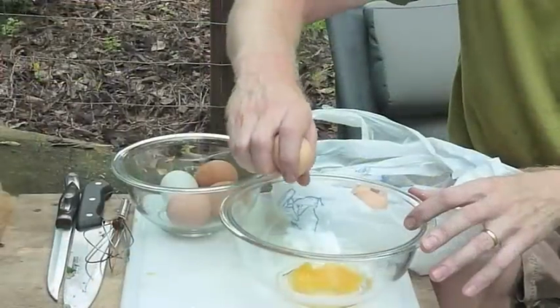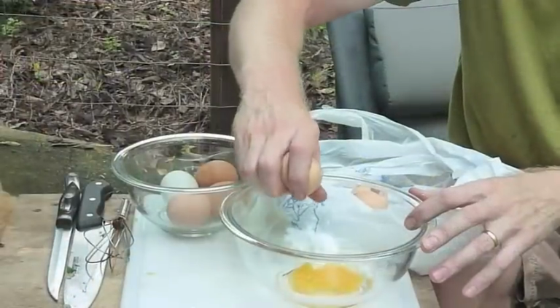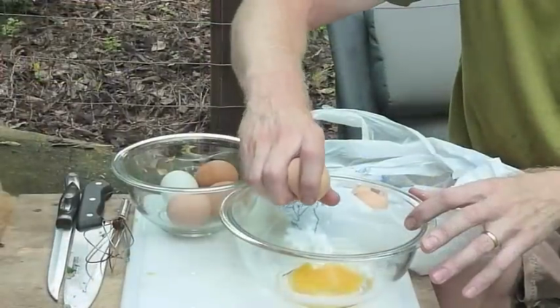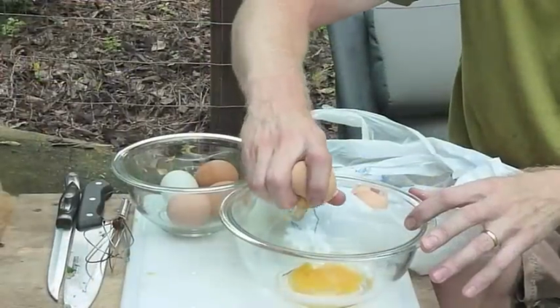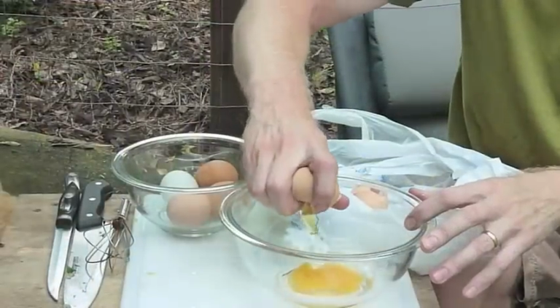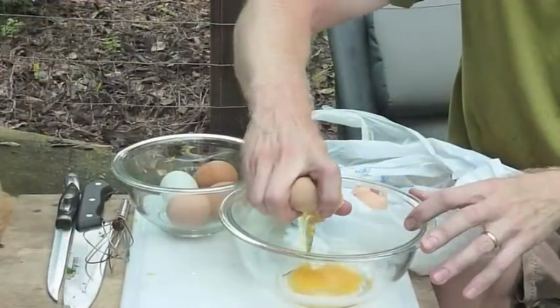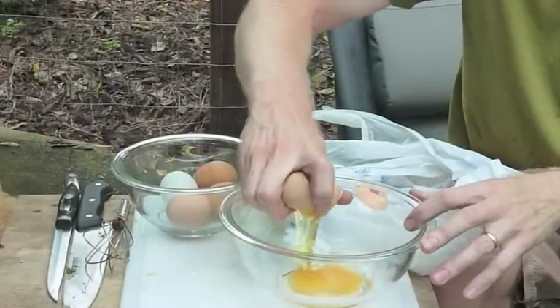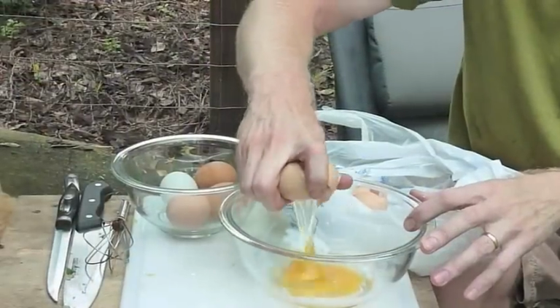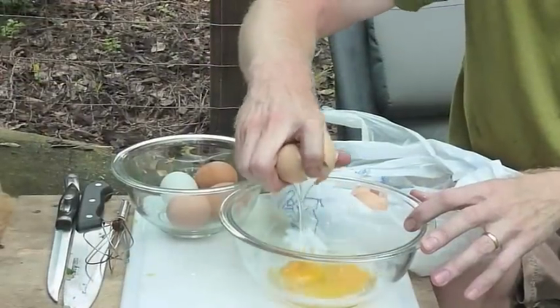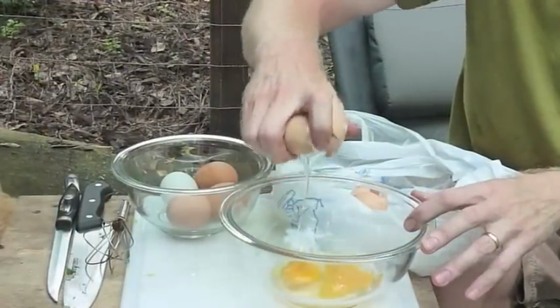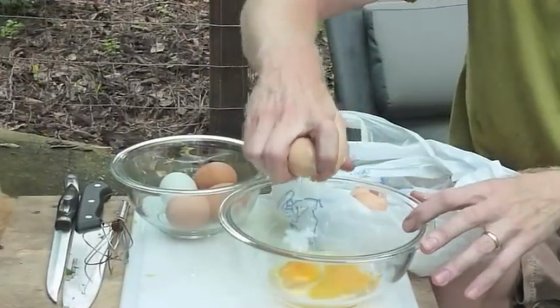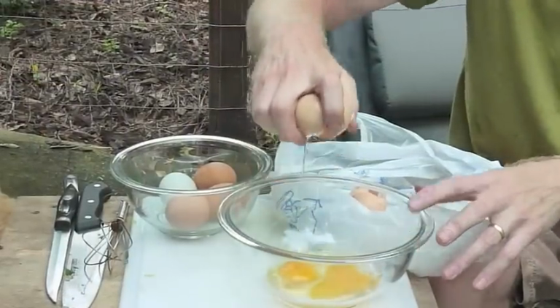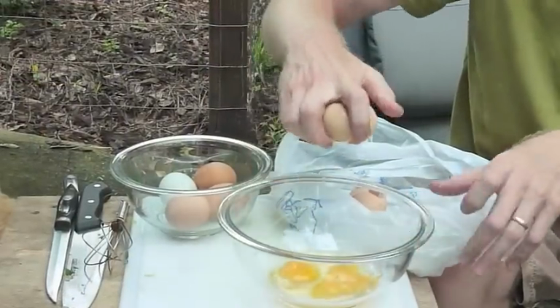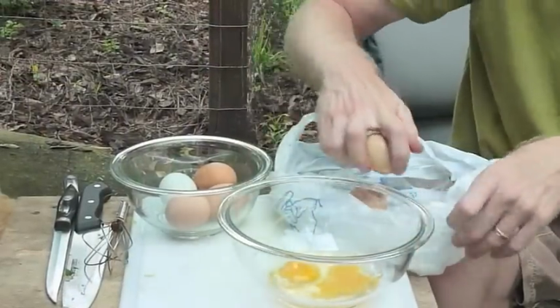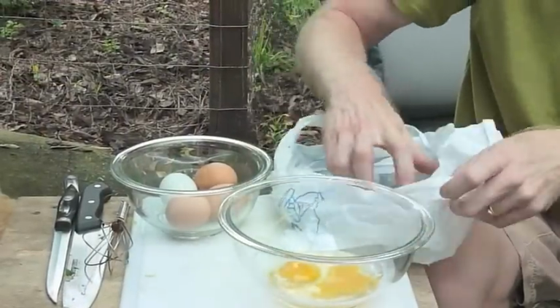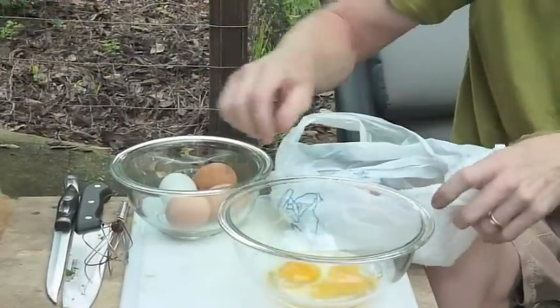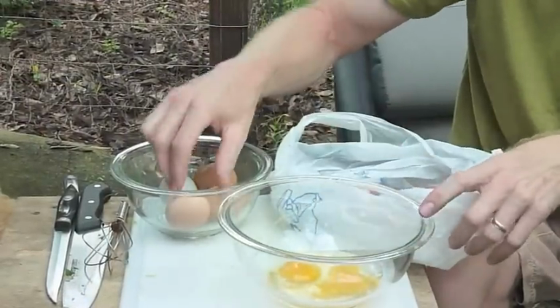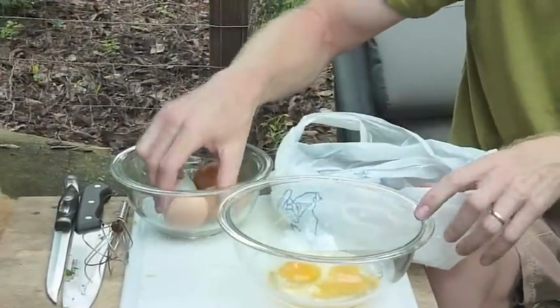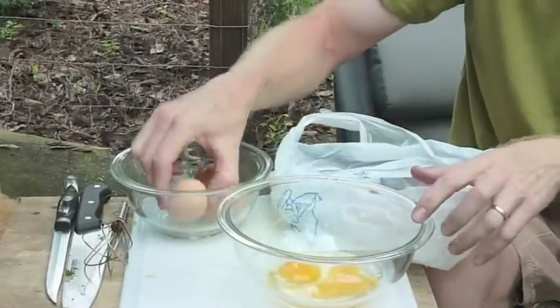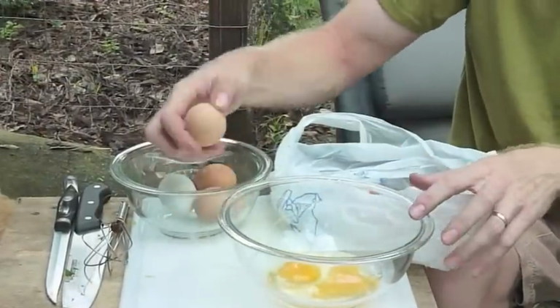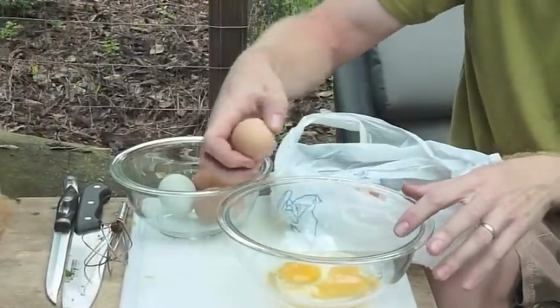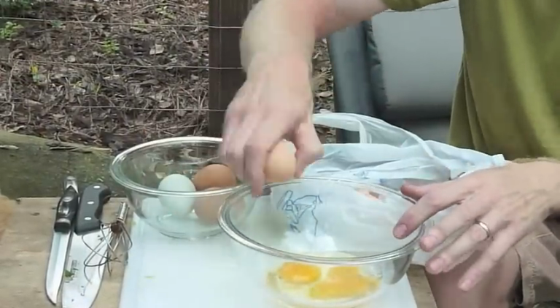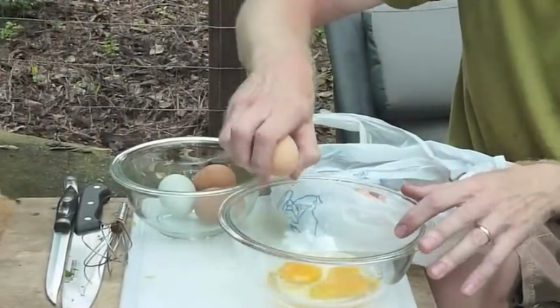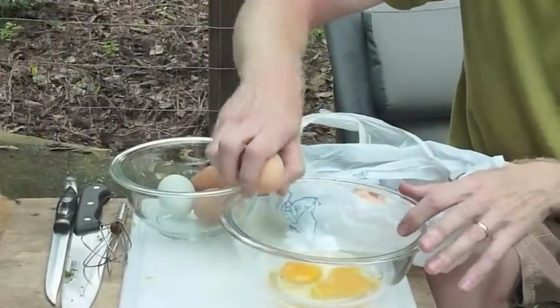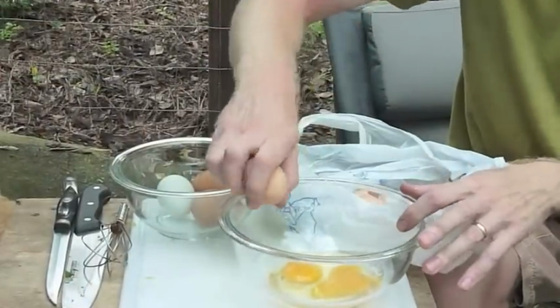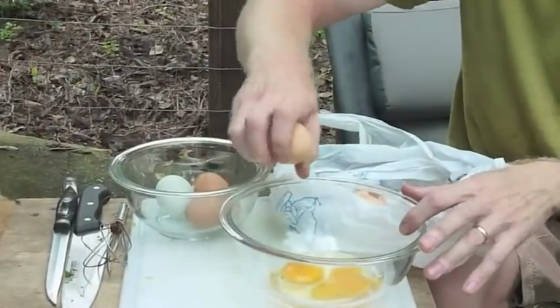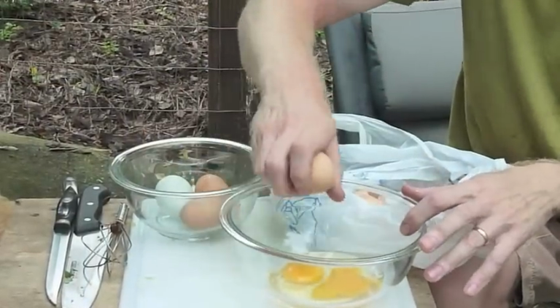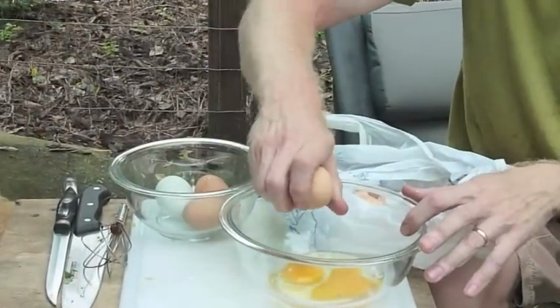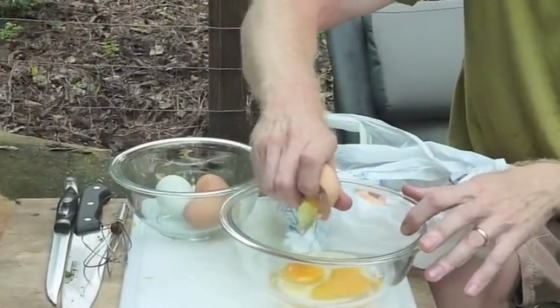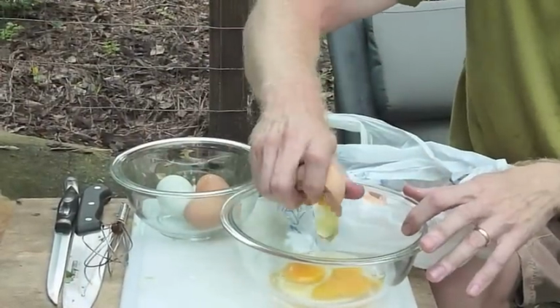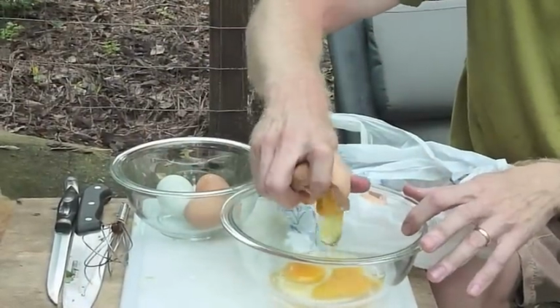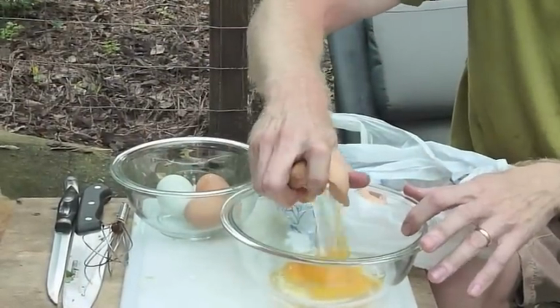While we wait for the potatoes to cook, we'll go ahead and get our eggs ready.